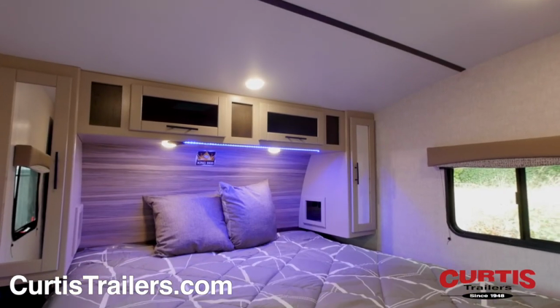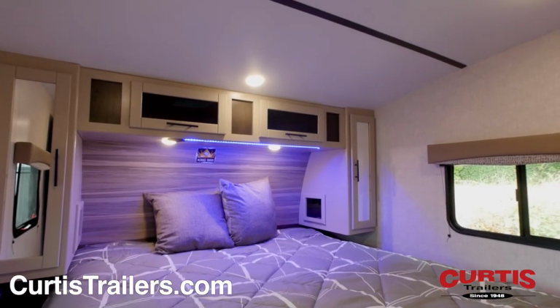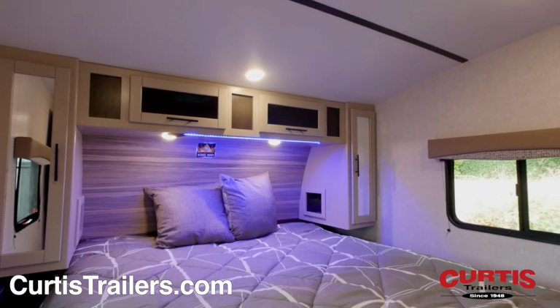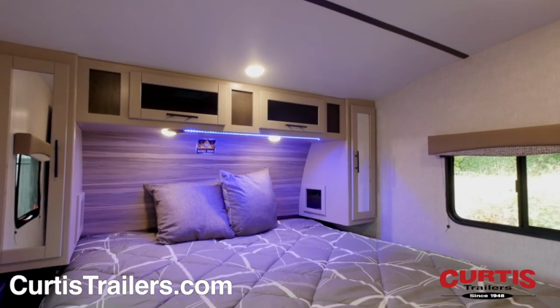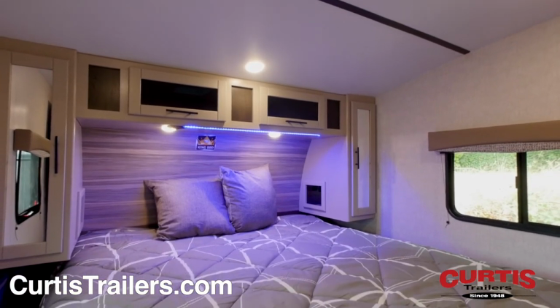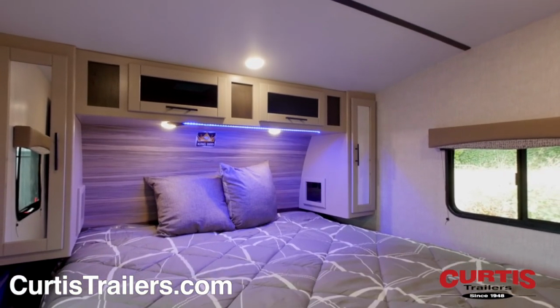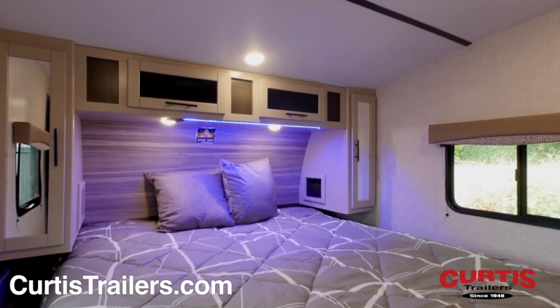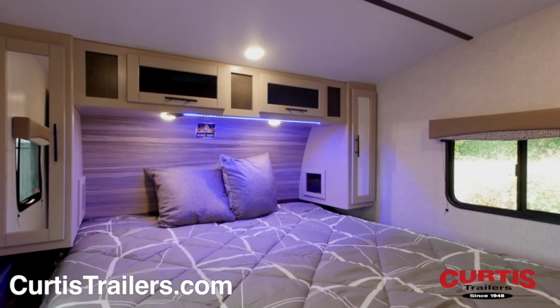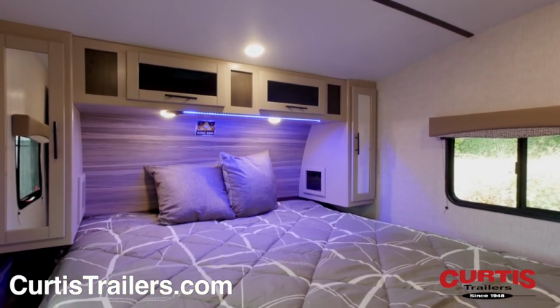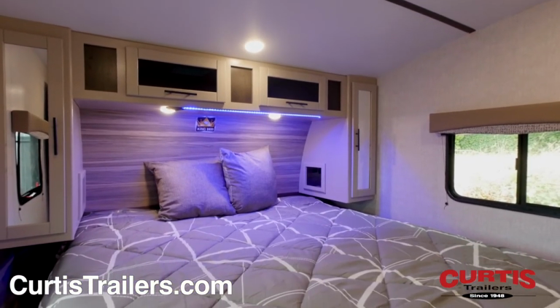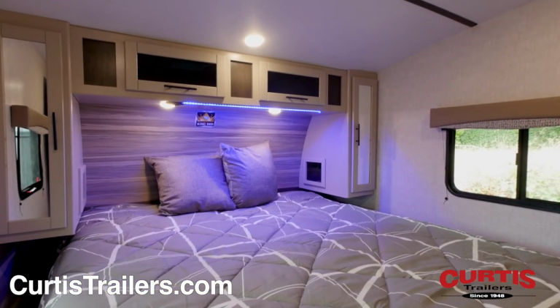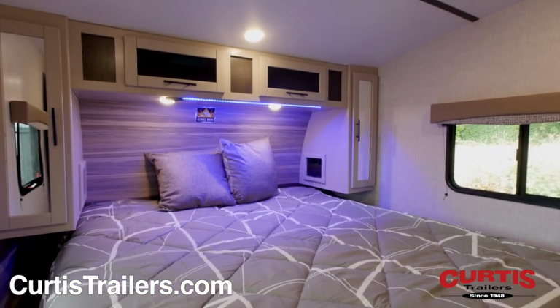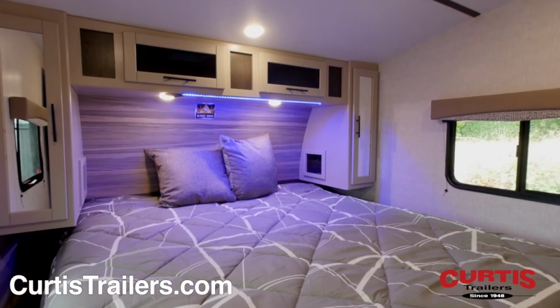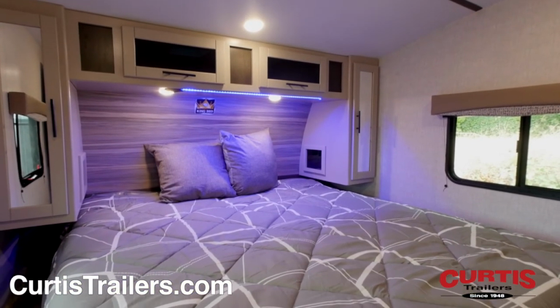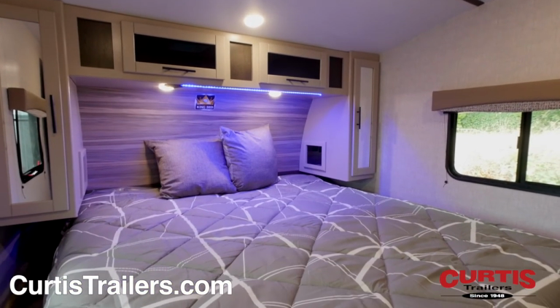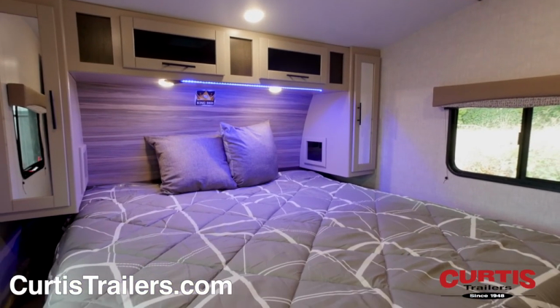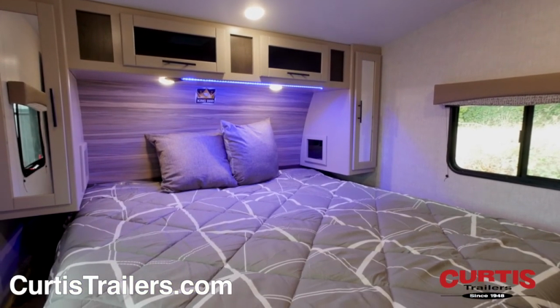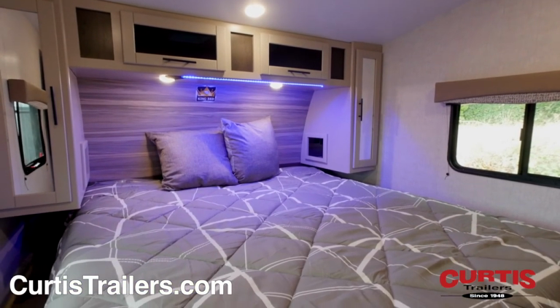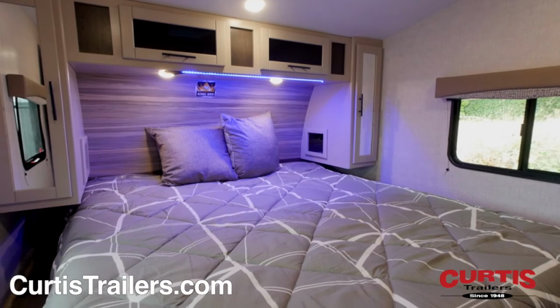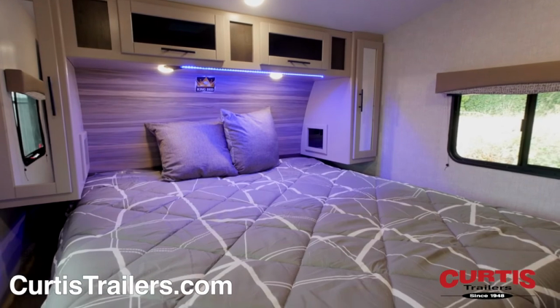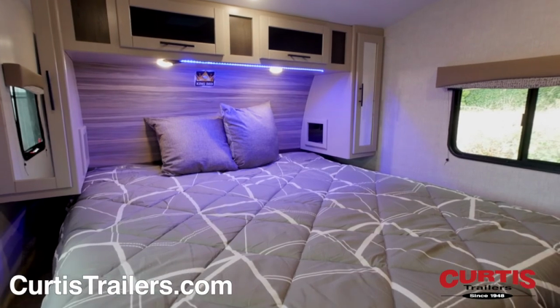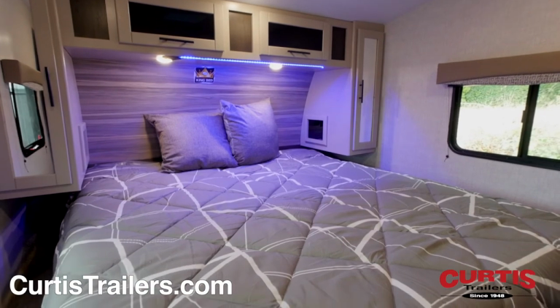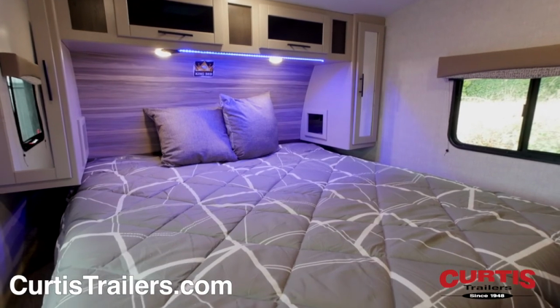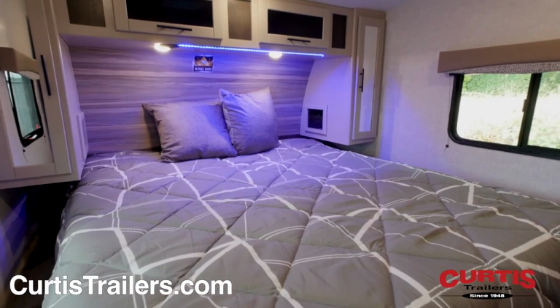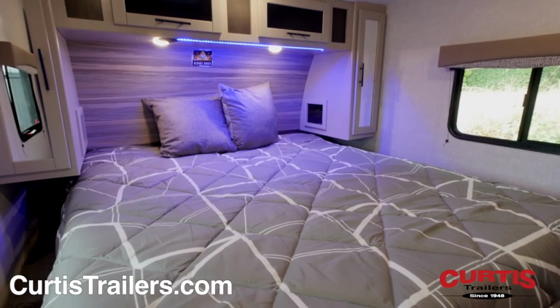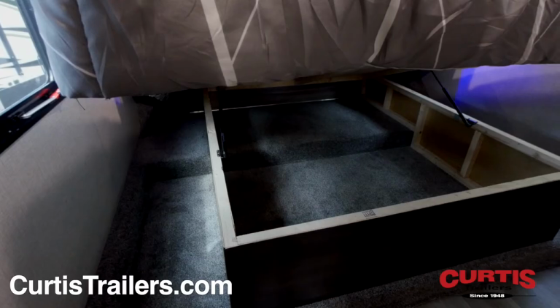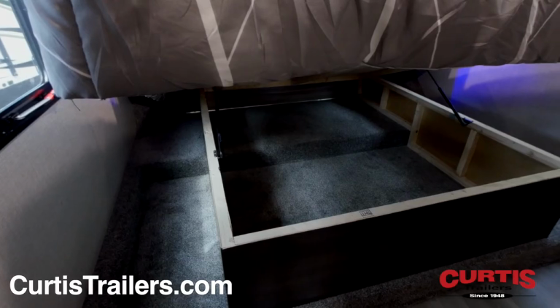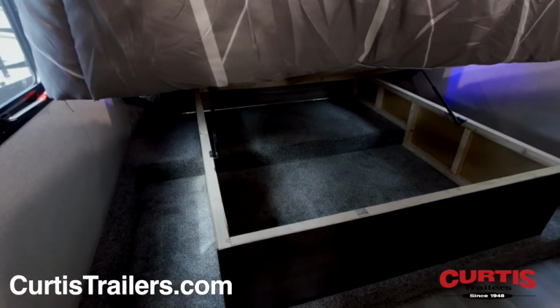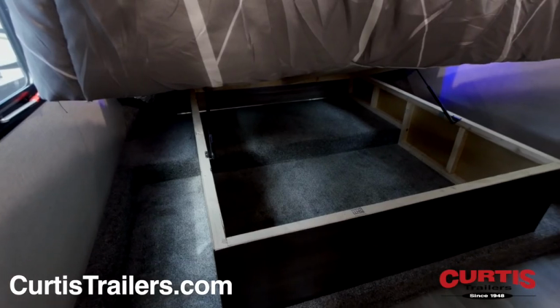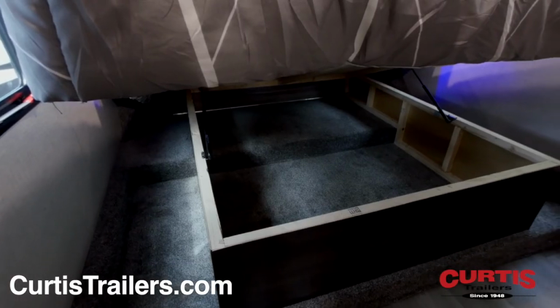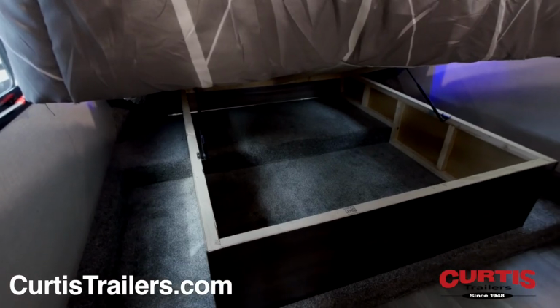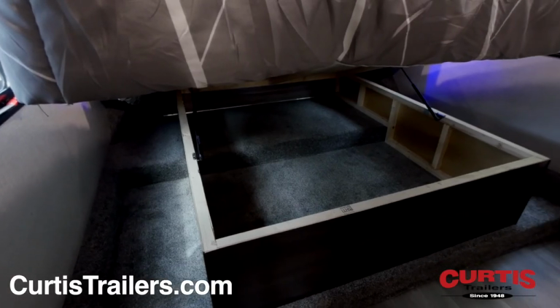At the end of the day, enjoy the king-size bed surrounded by overhead cabinetry and underbed storage.